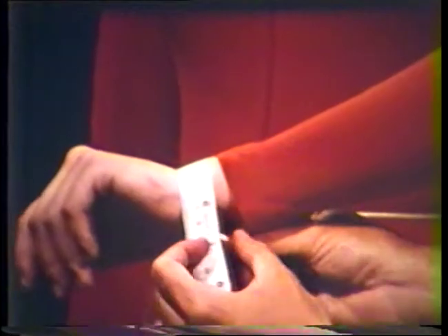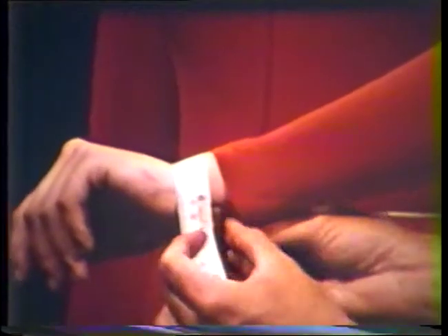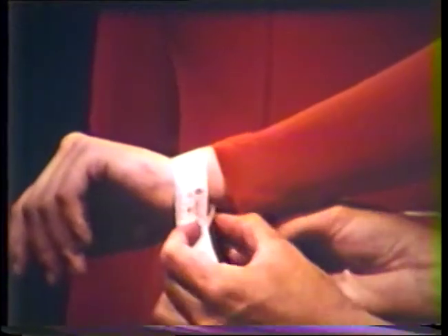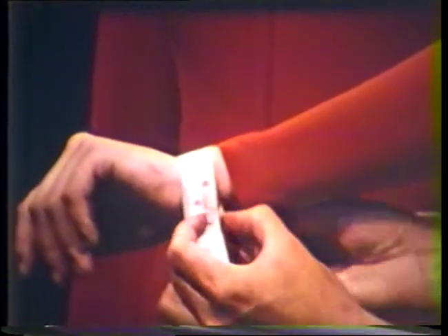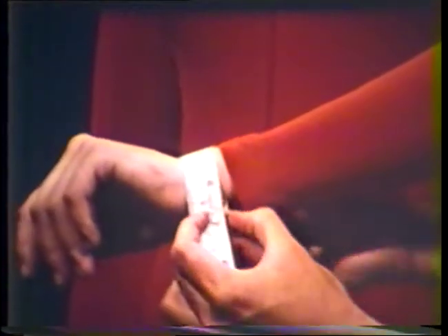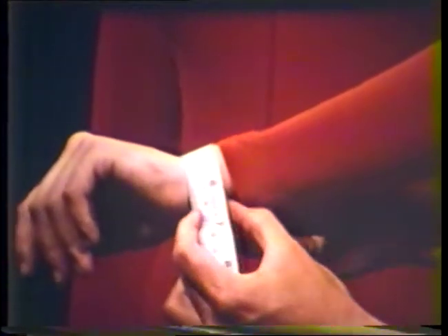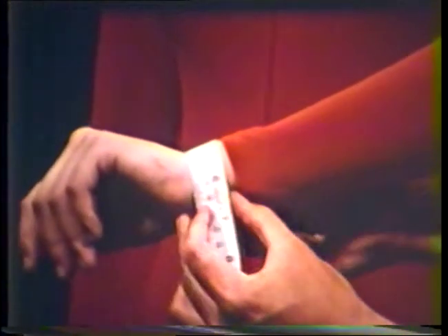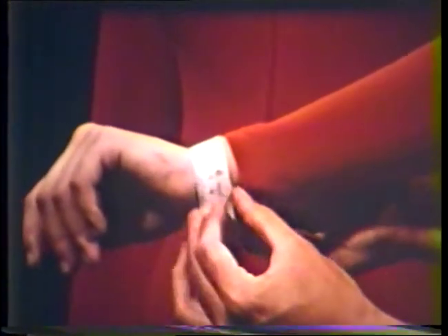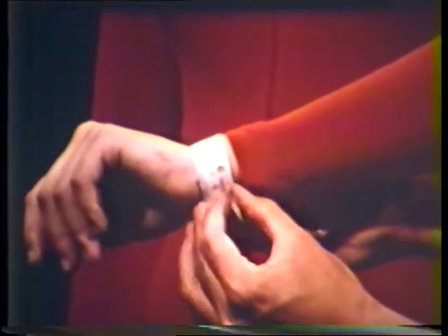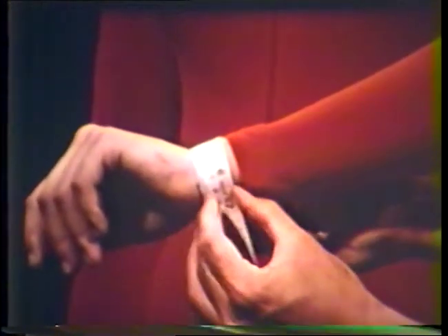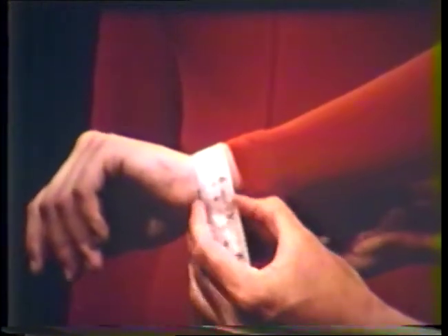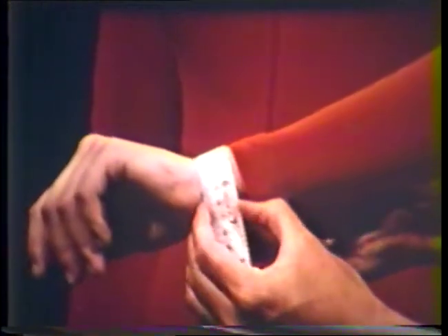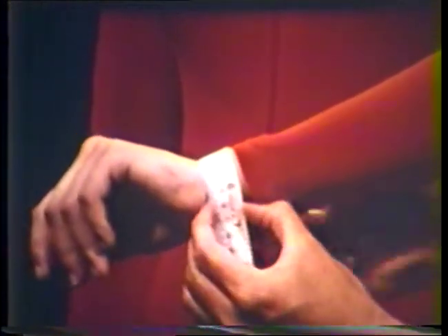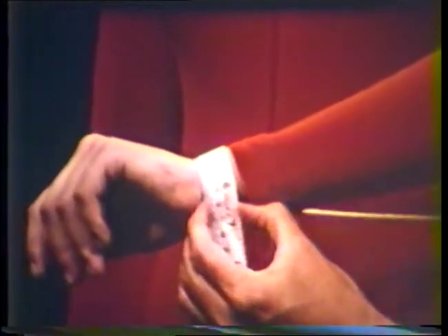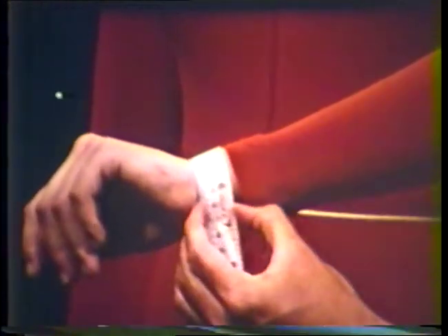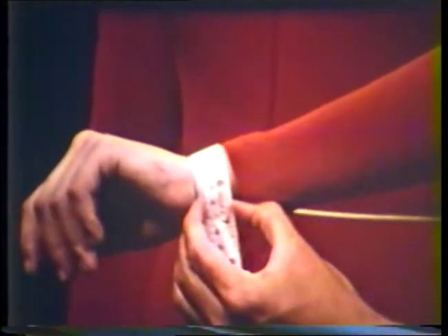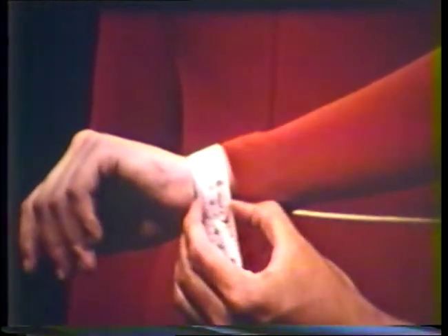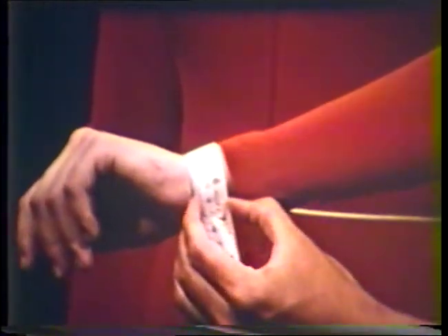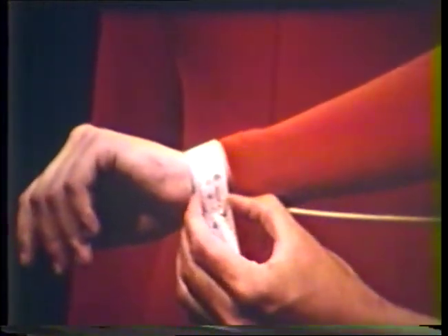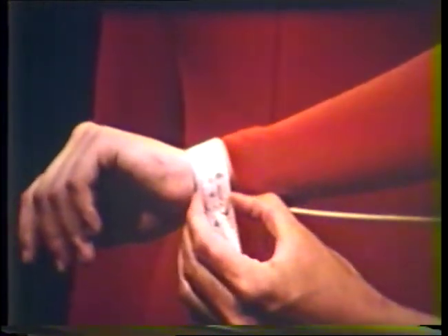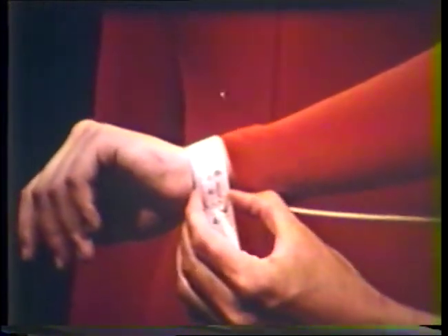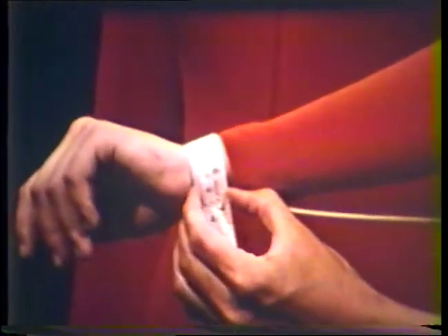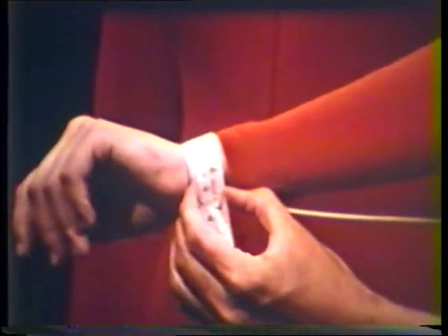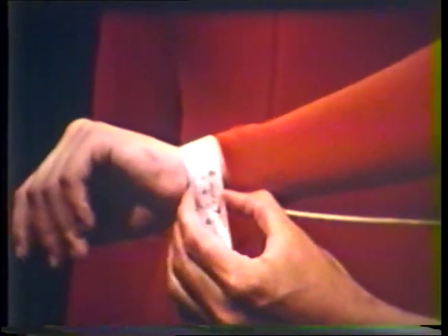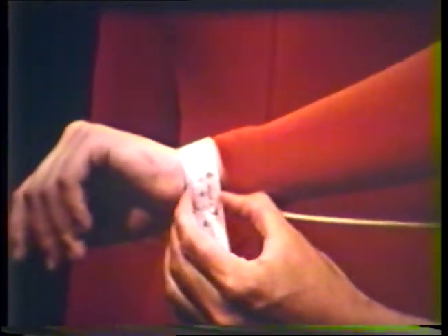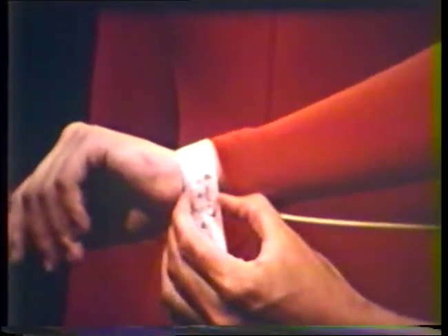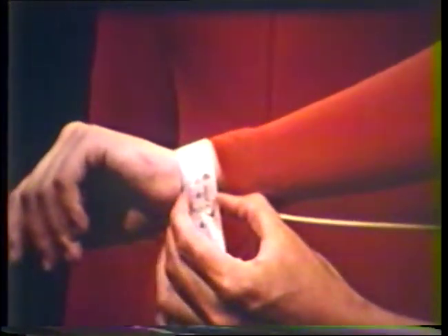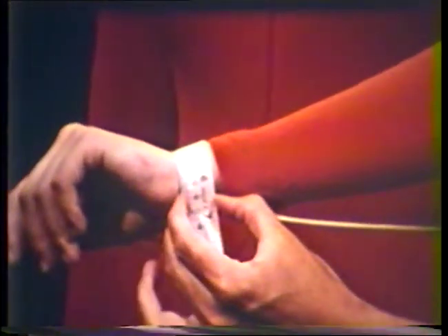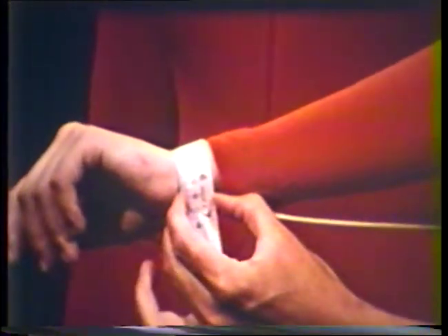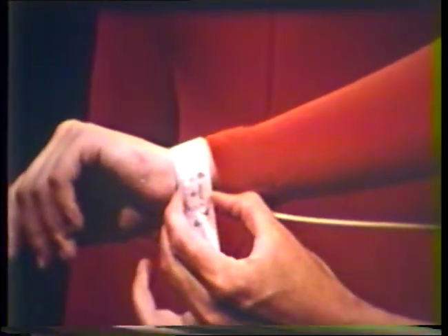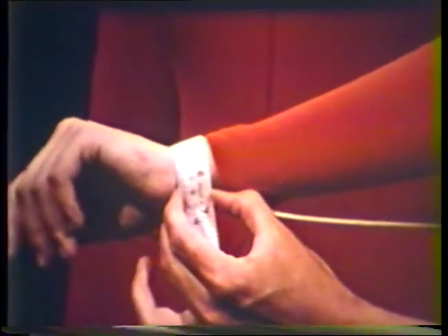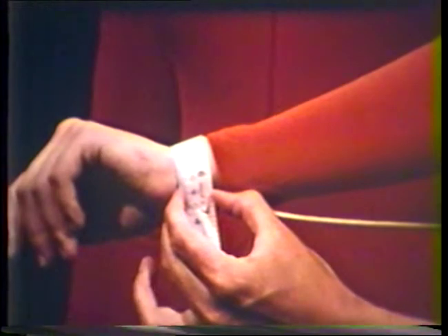Remember that you must add ease to your personal measurements when comparing them to the pattern.